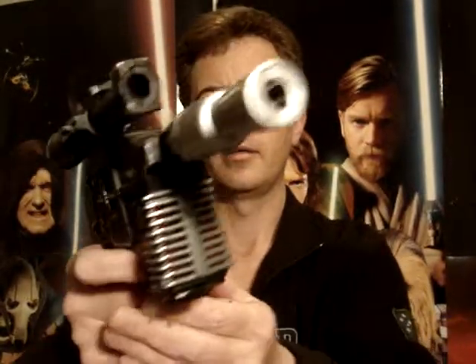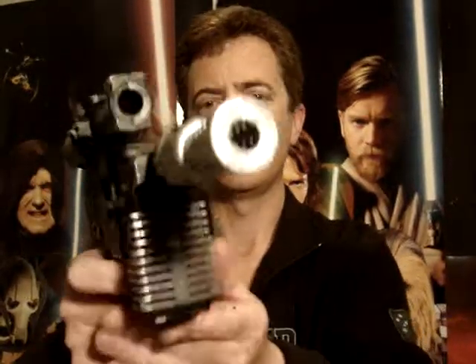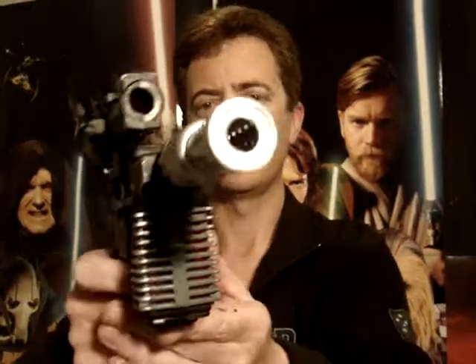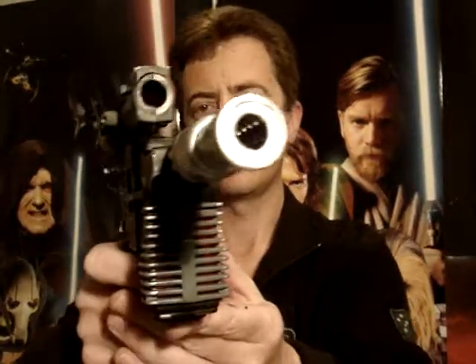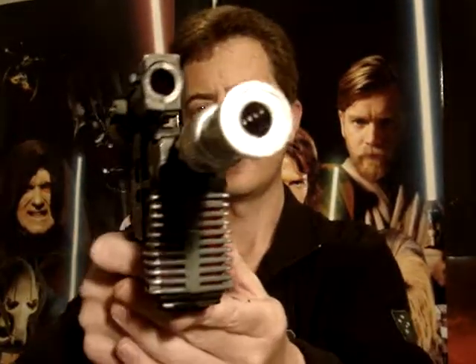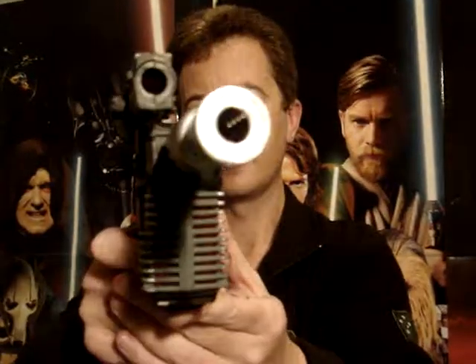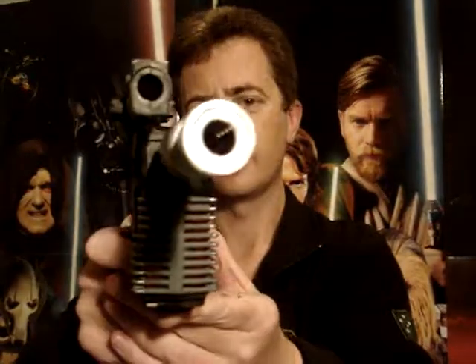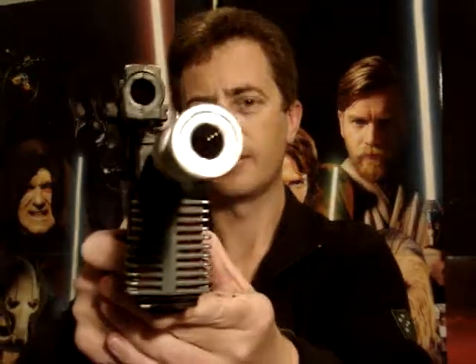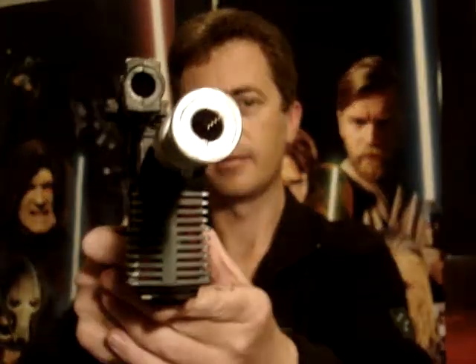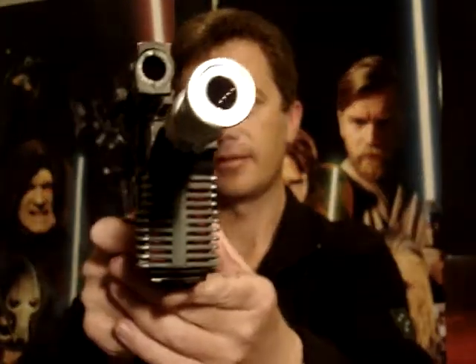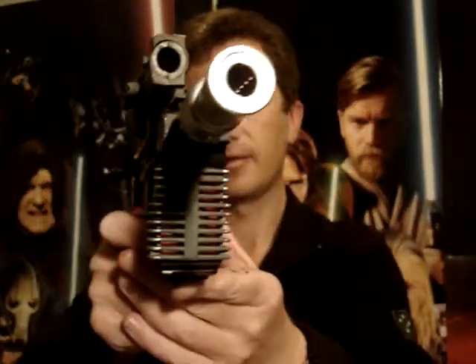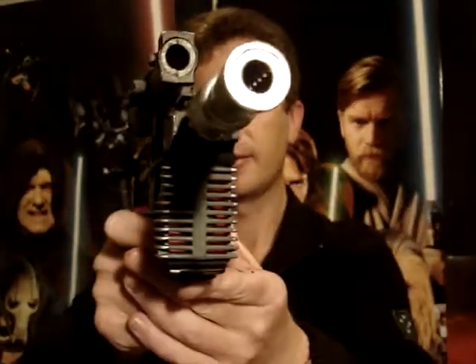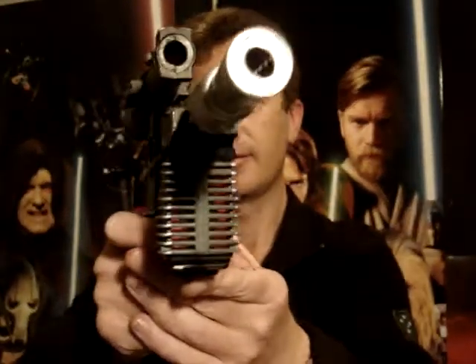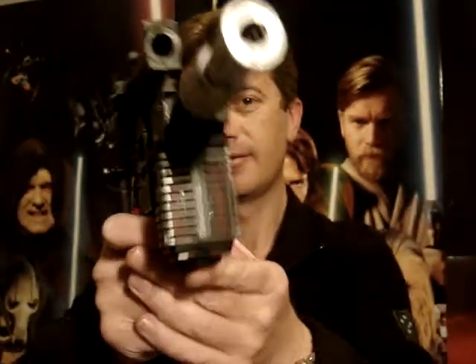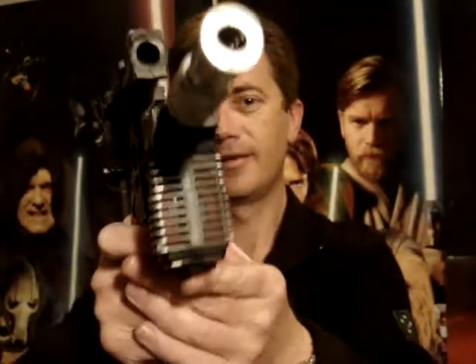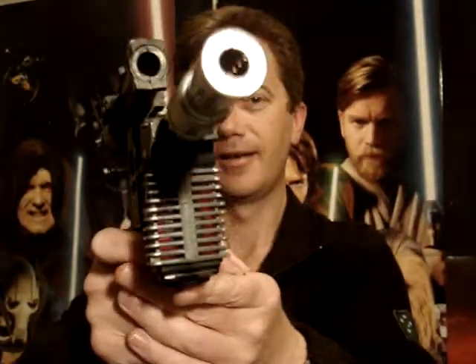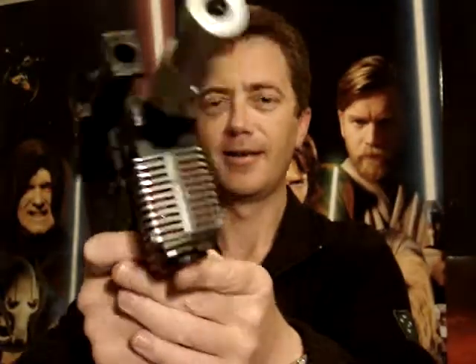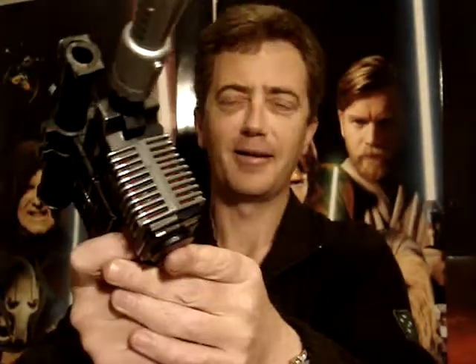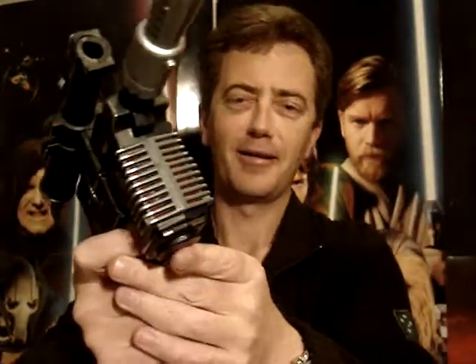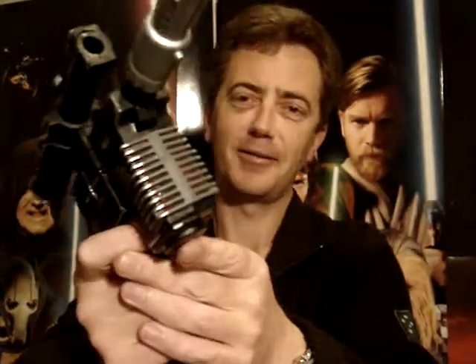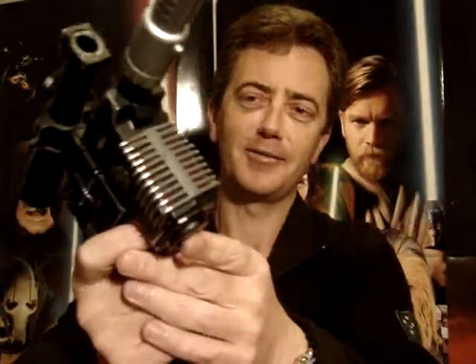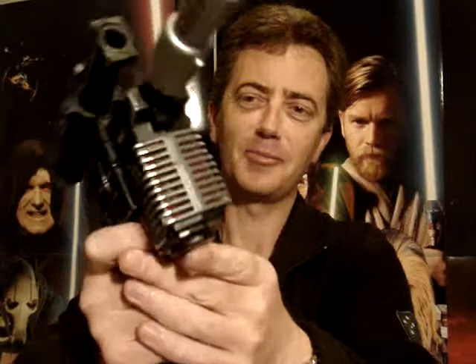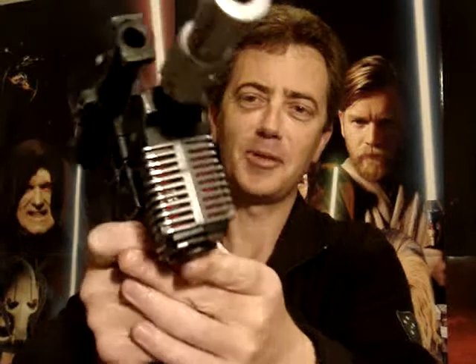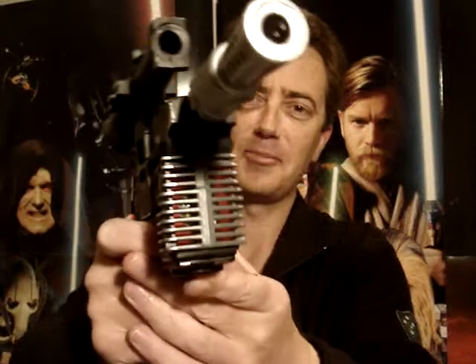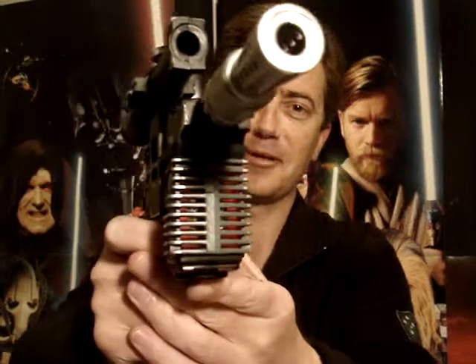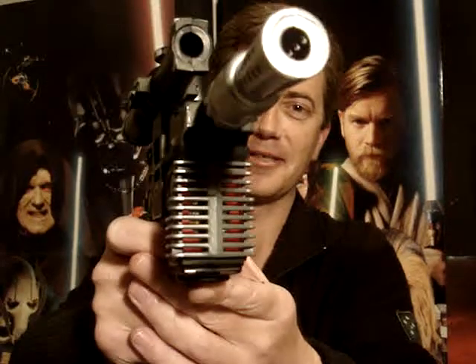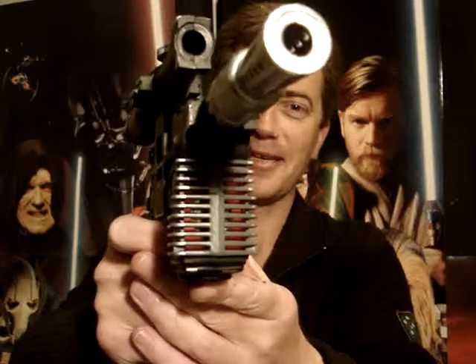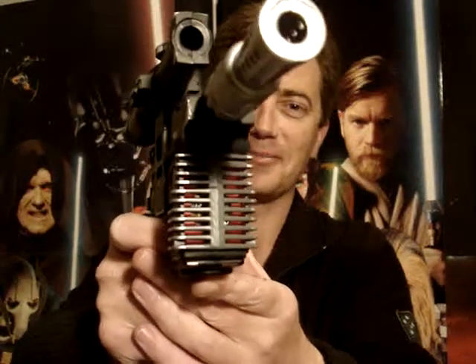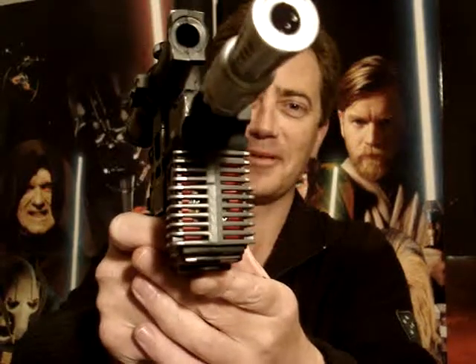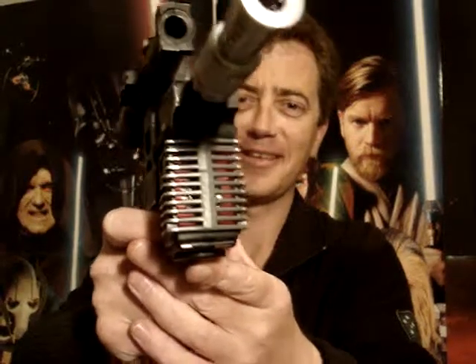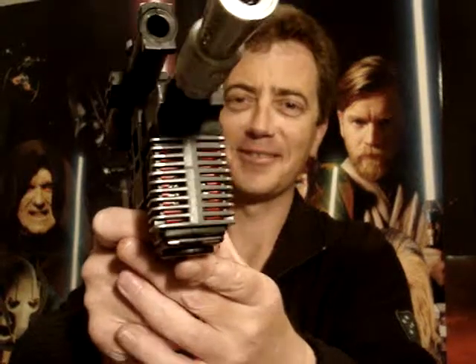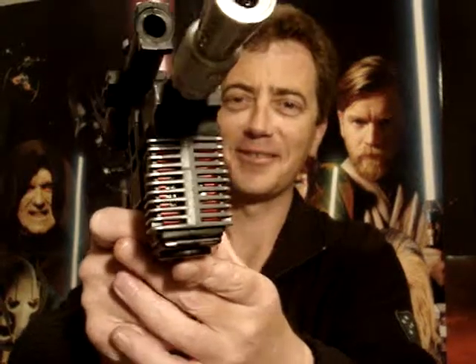And it sounds — it's all in my head but I think it sounds better now too.